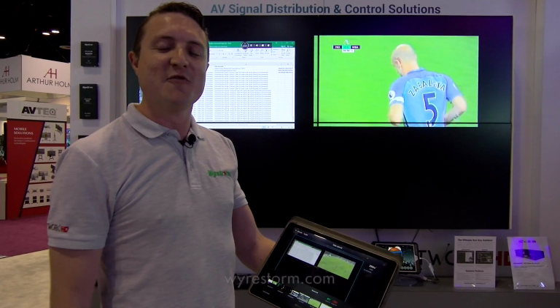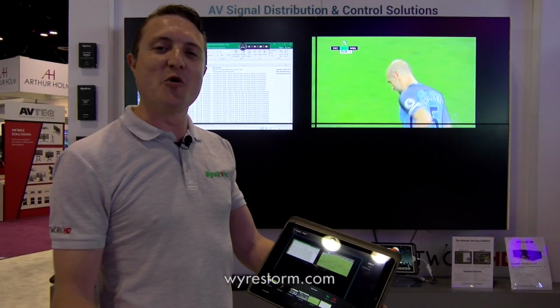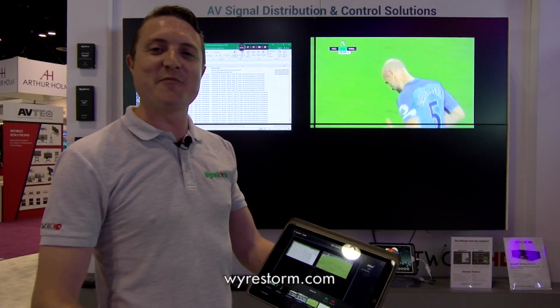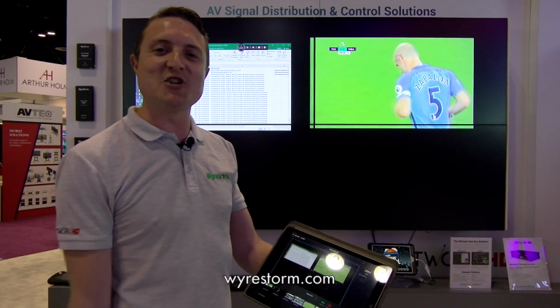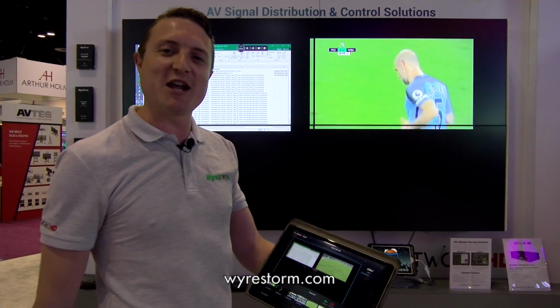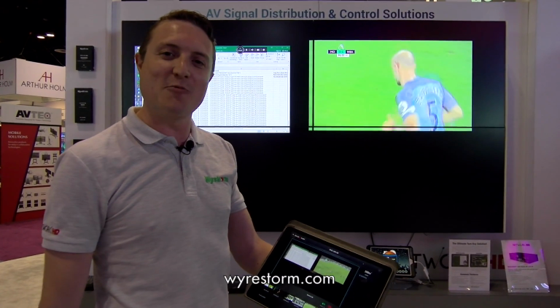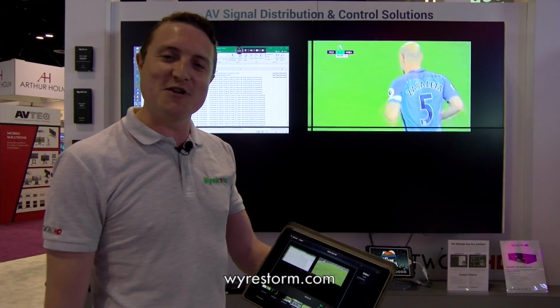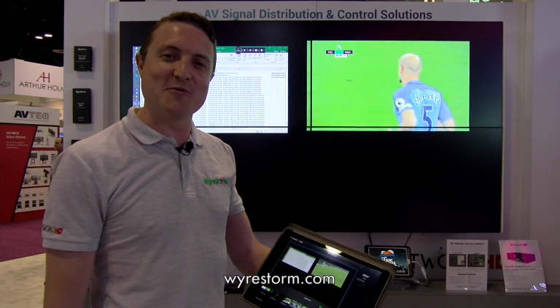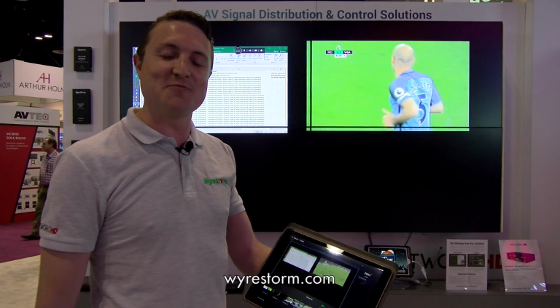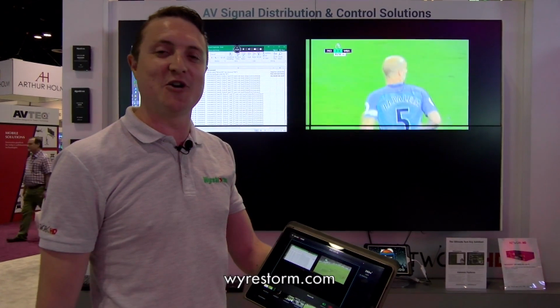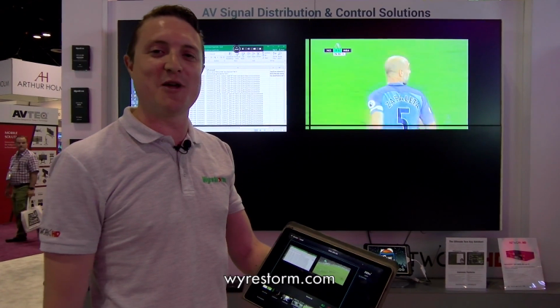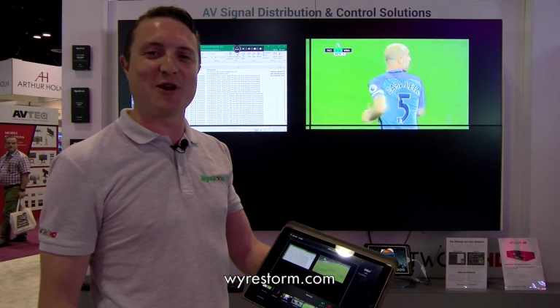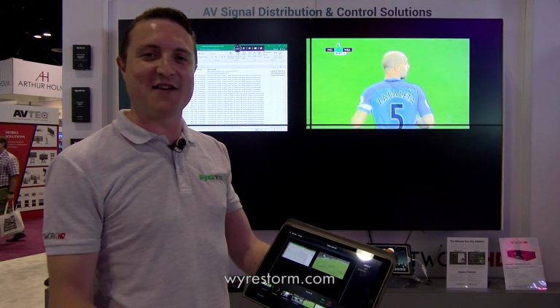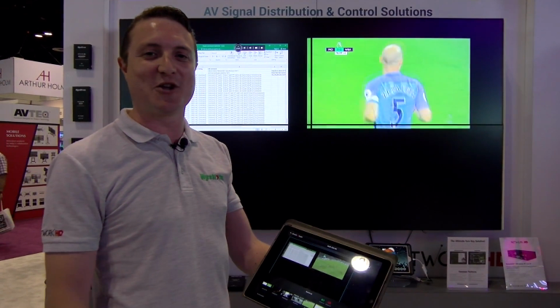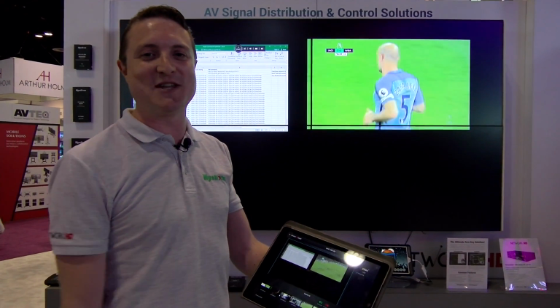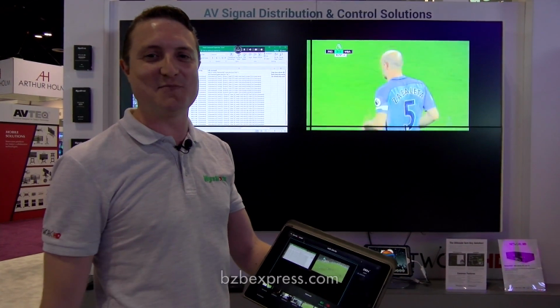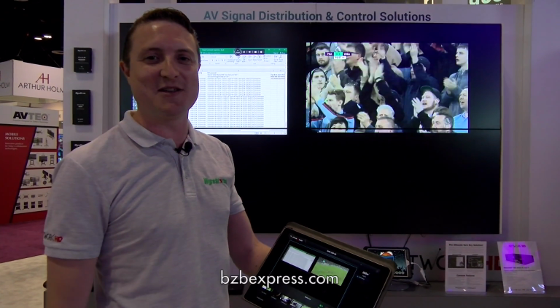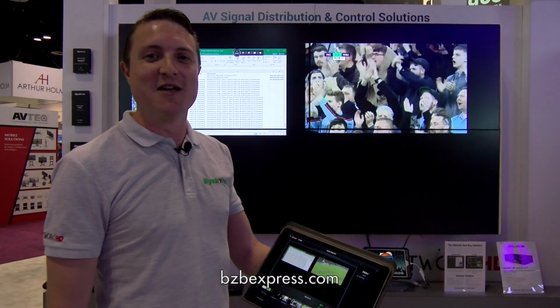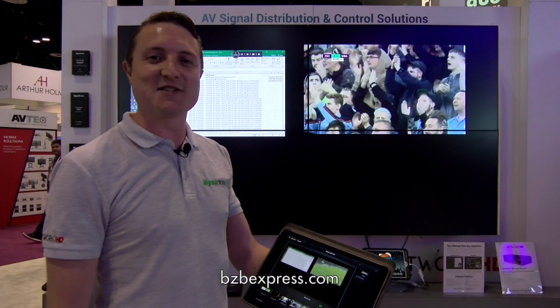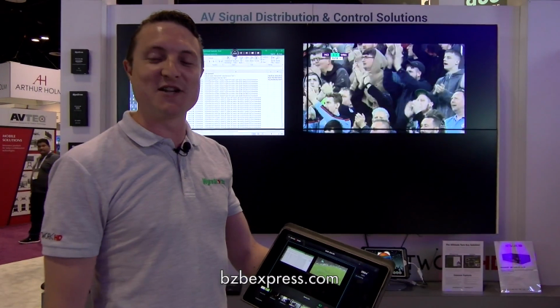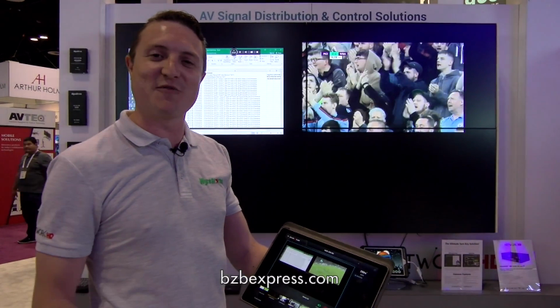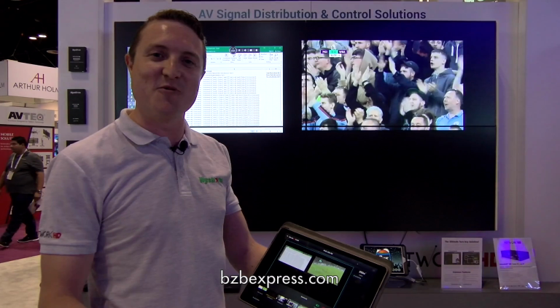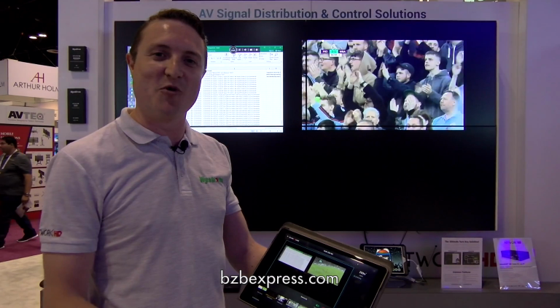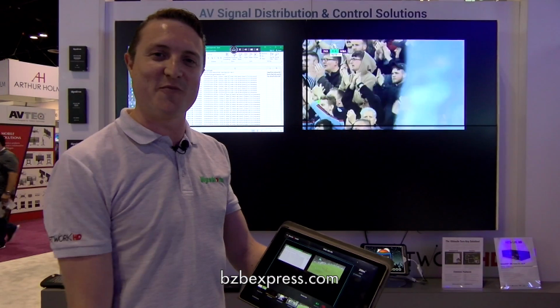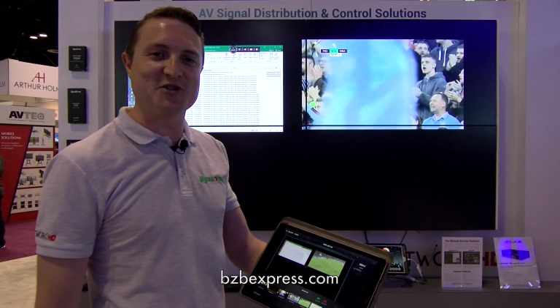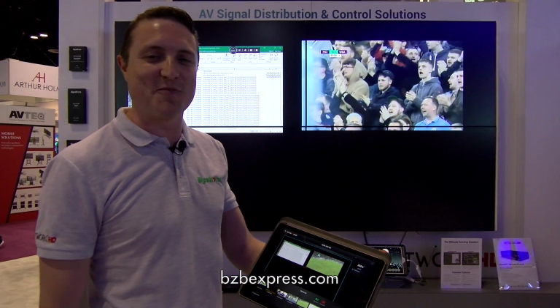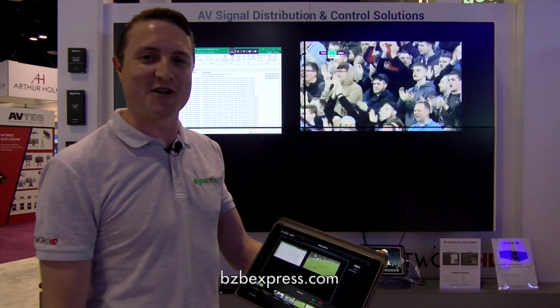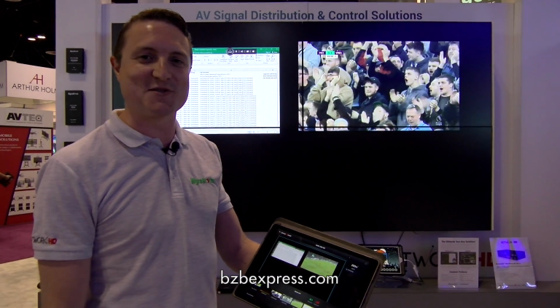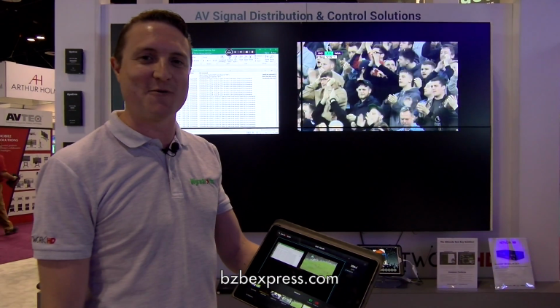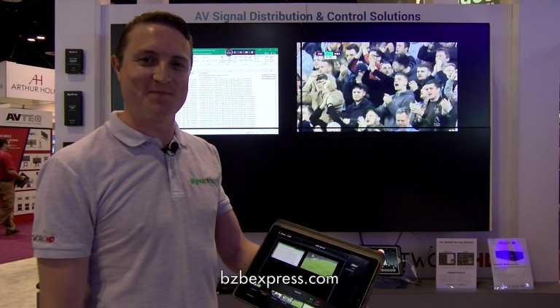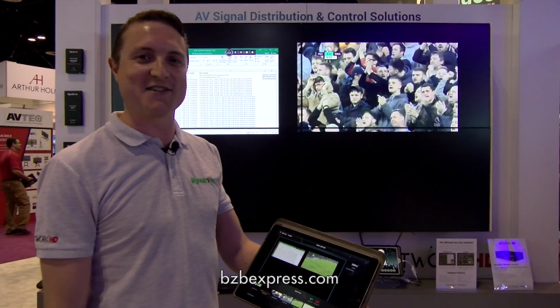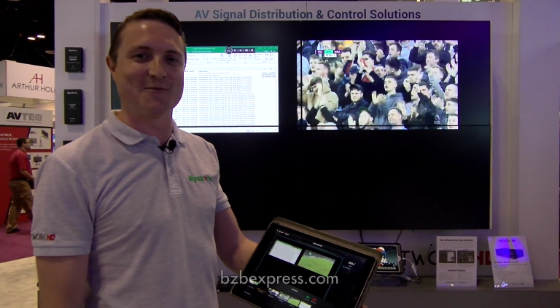For more information, check out wirestorm.com and please have a look at BZB Express for more information on our products as well. Thanks a lot.